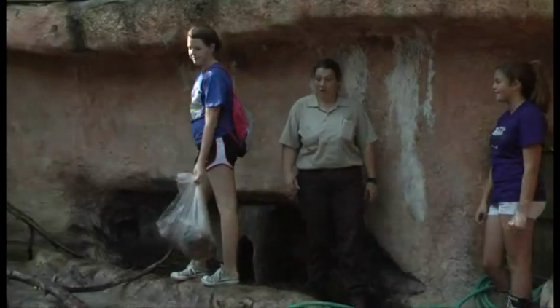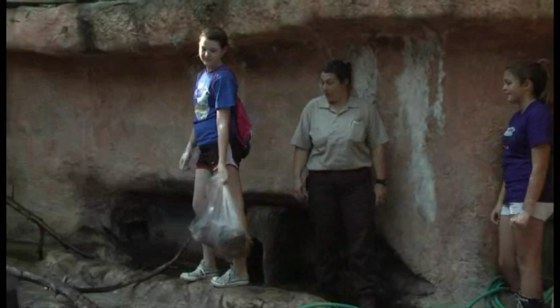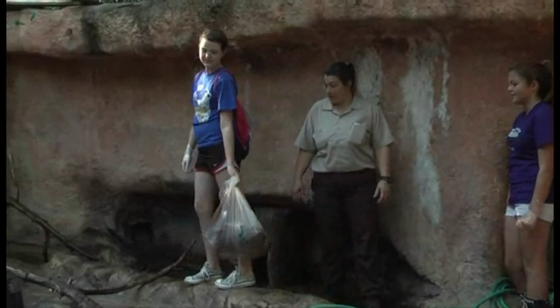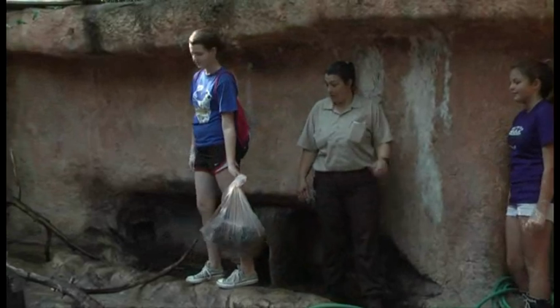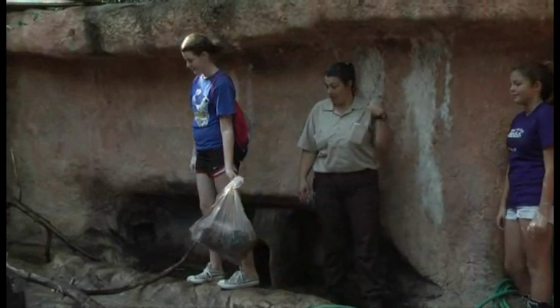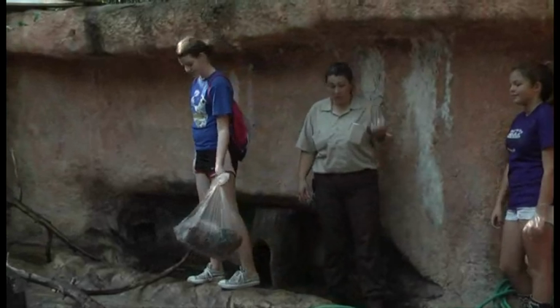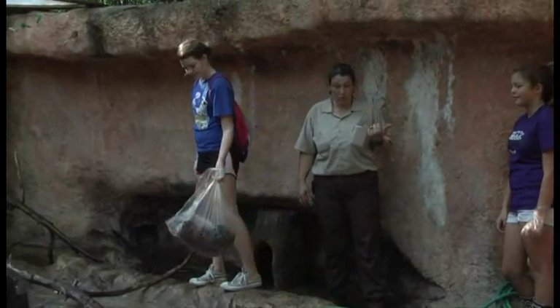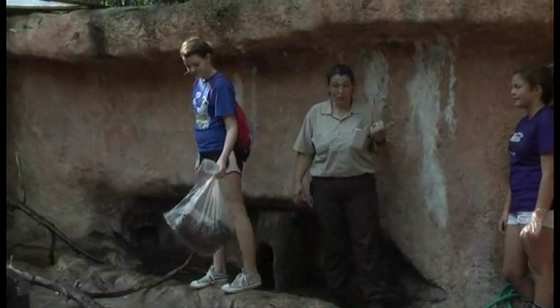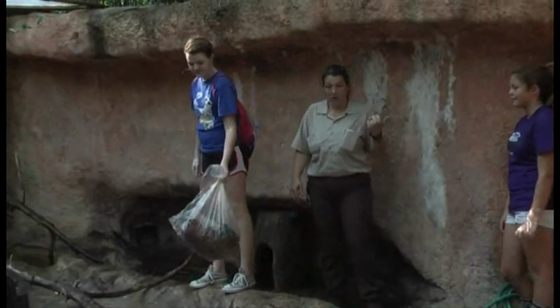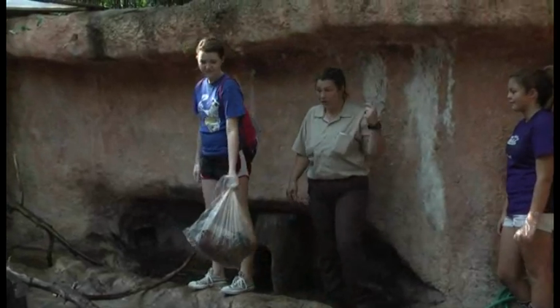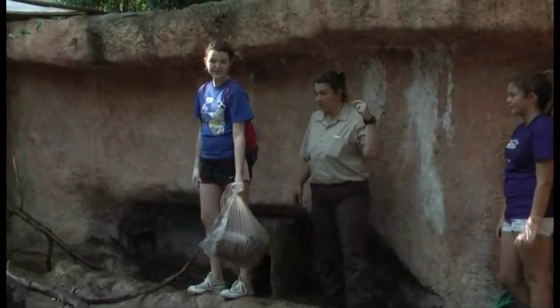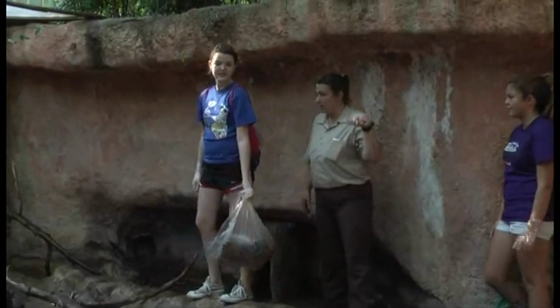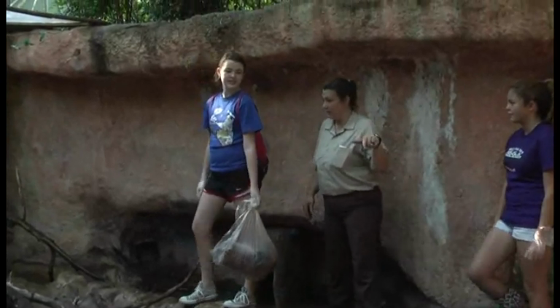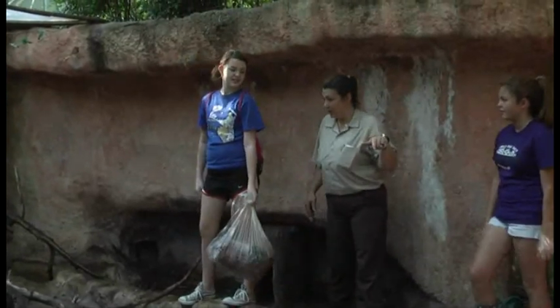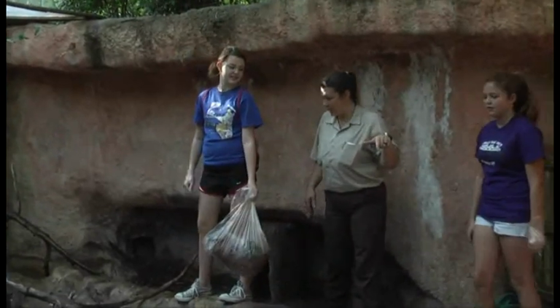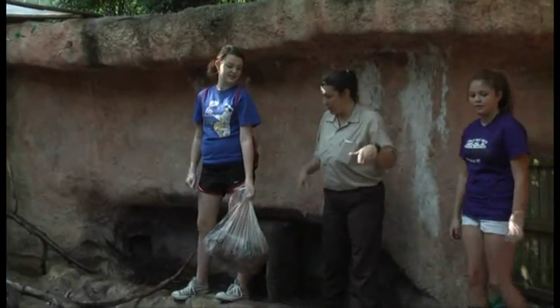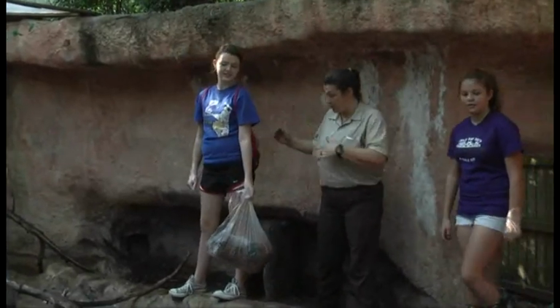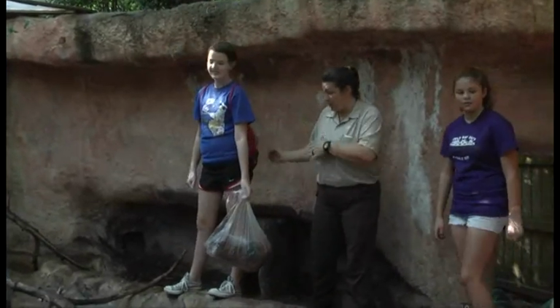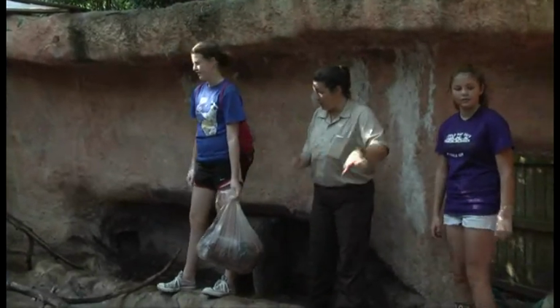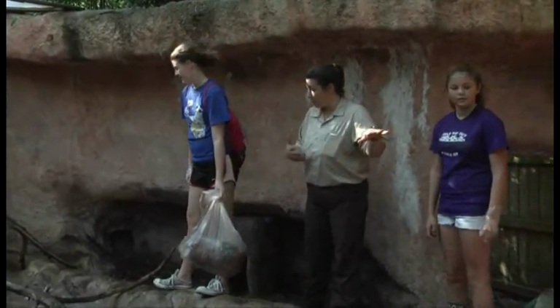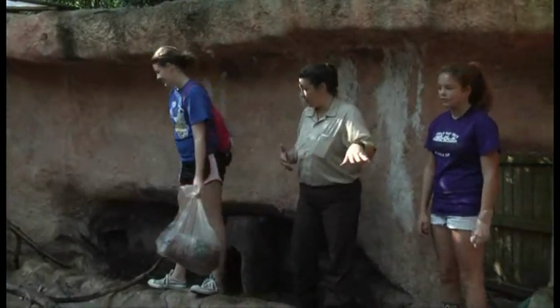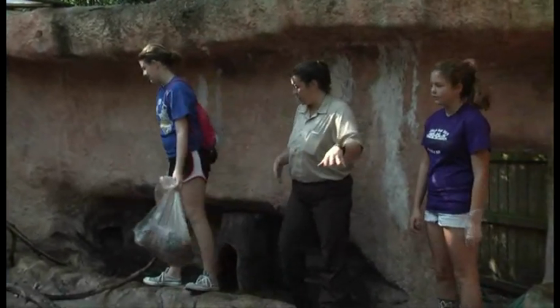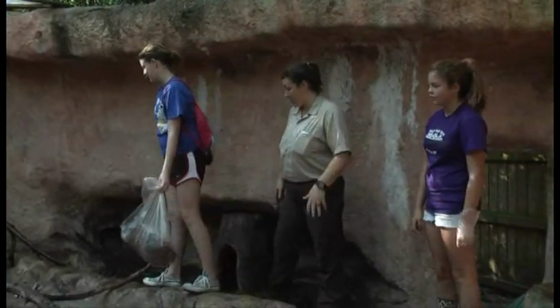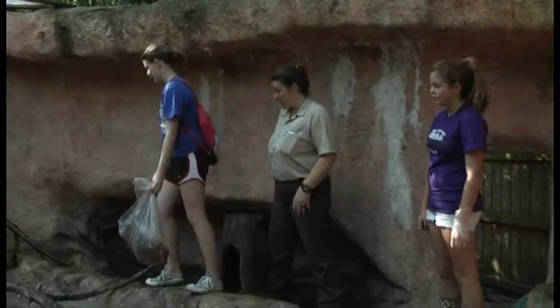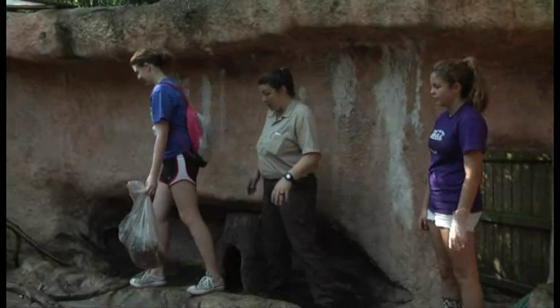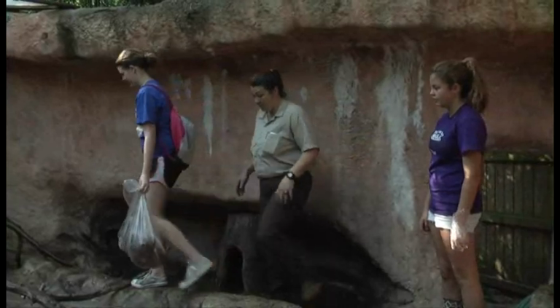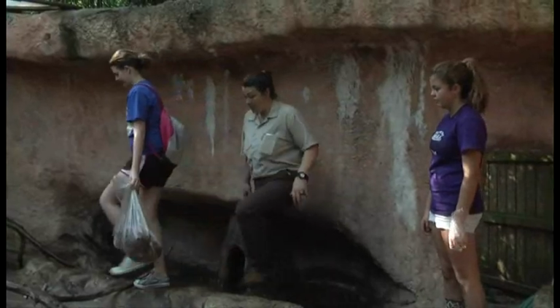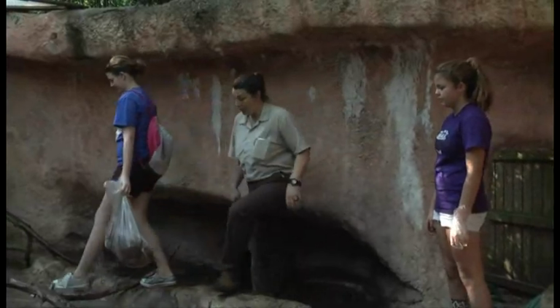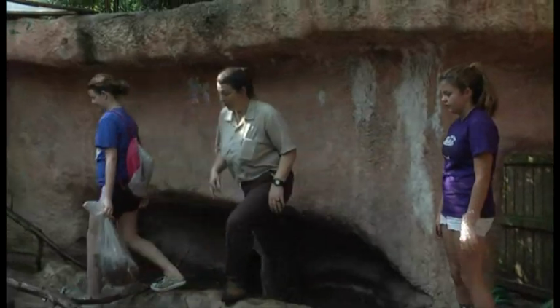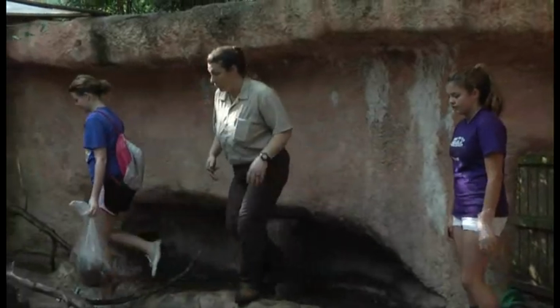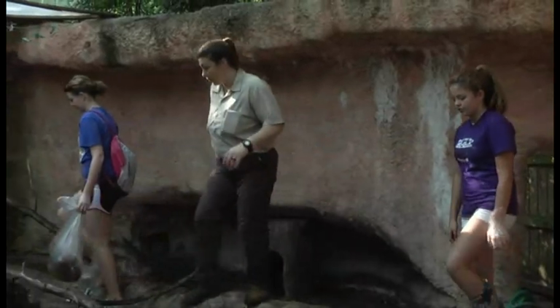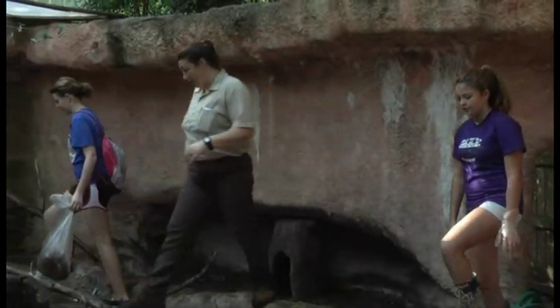Then you're going to pass the bag off to Morgan, and she's going to get the leaf litter out of the moat. And then we're going to bleach everything and fill it back up with fresh water.